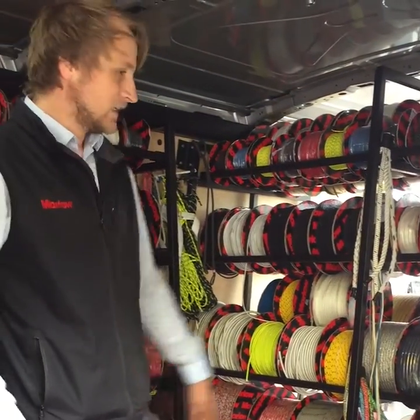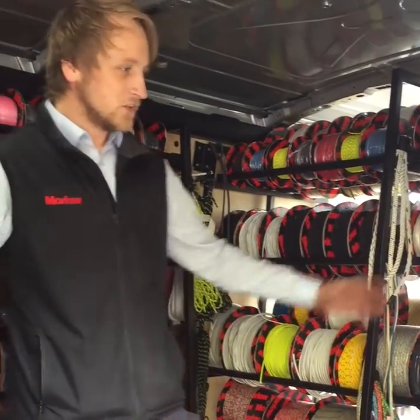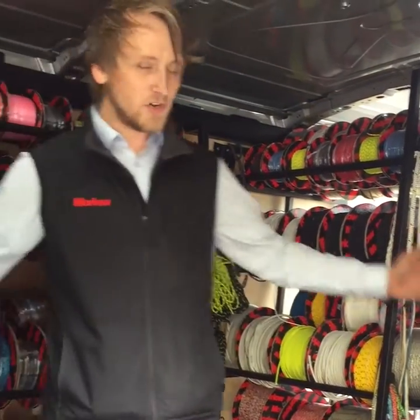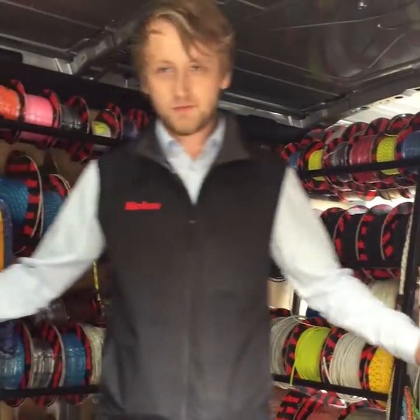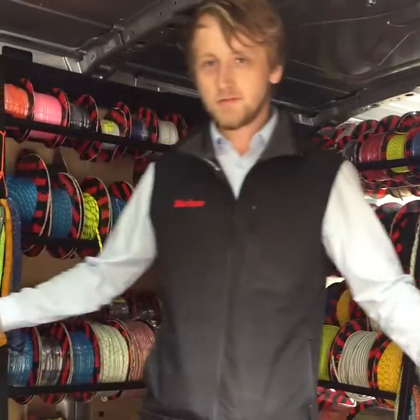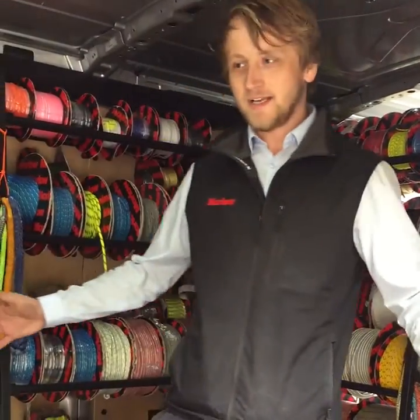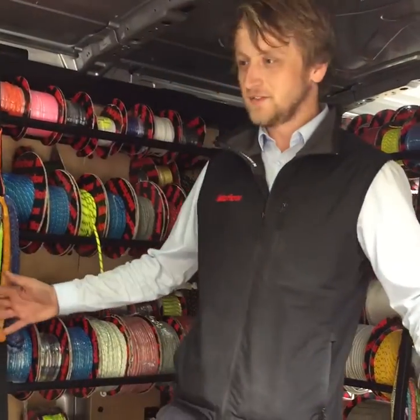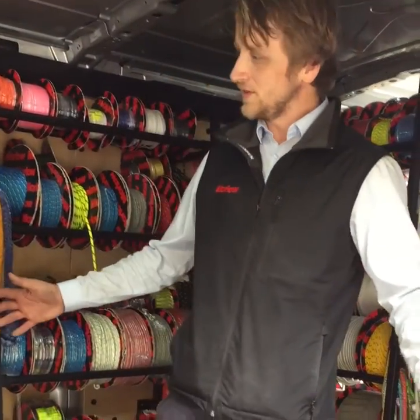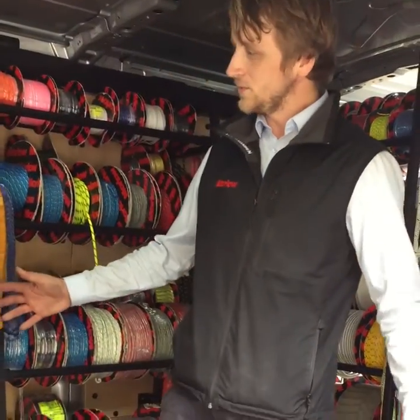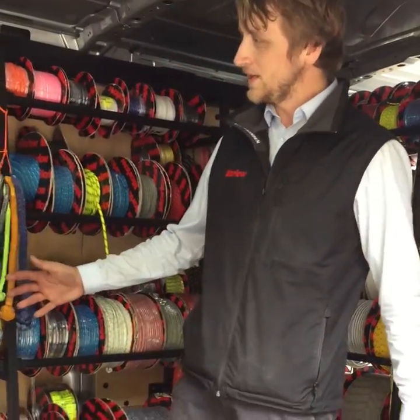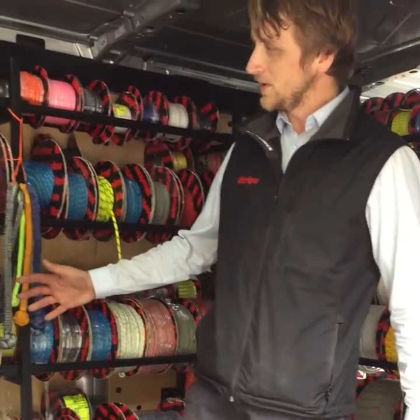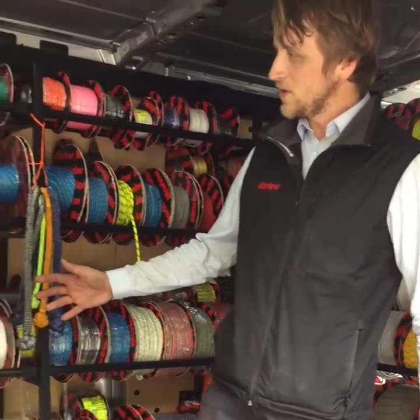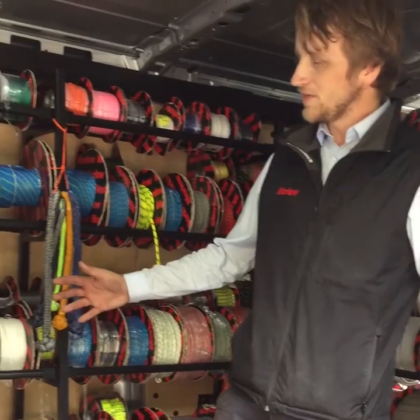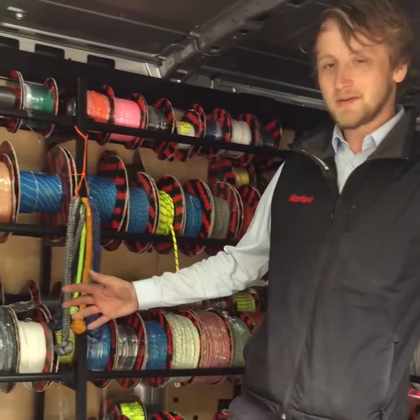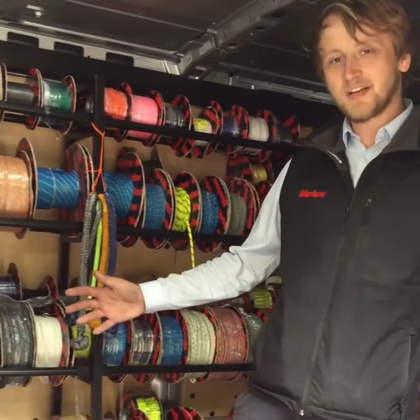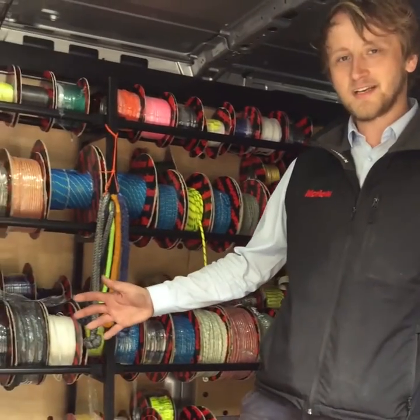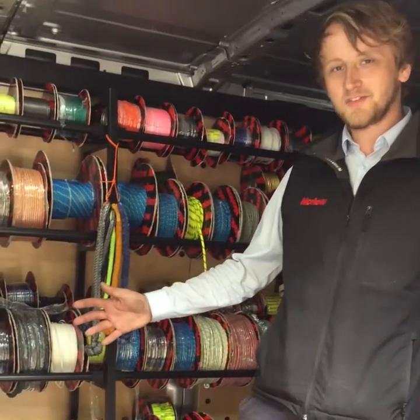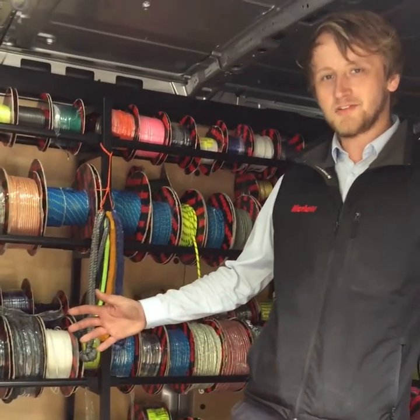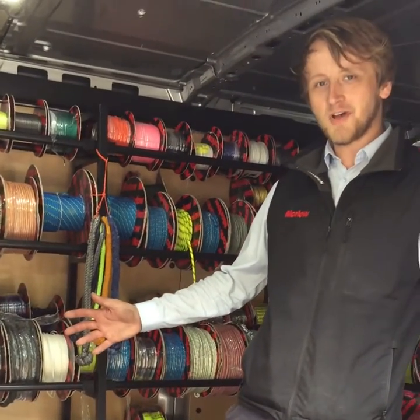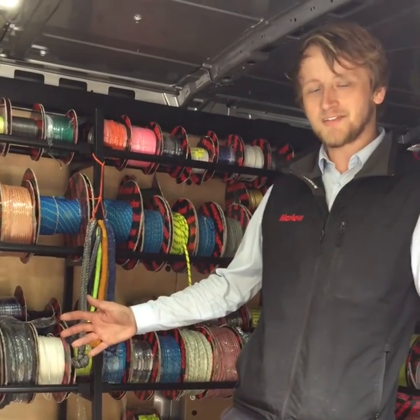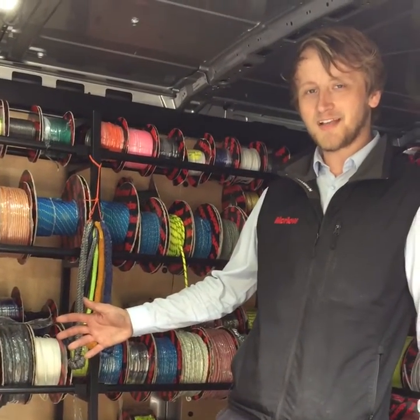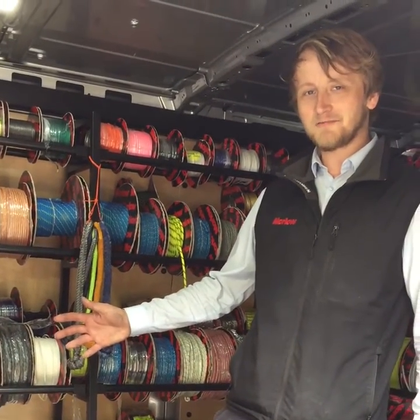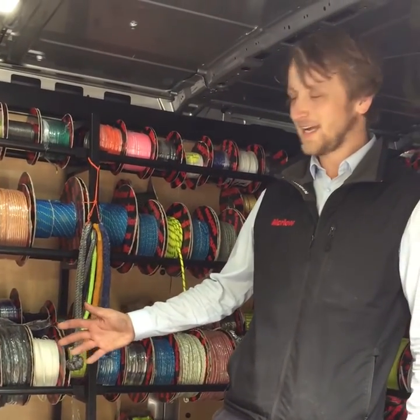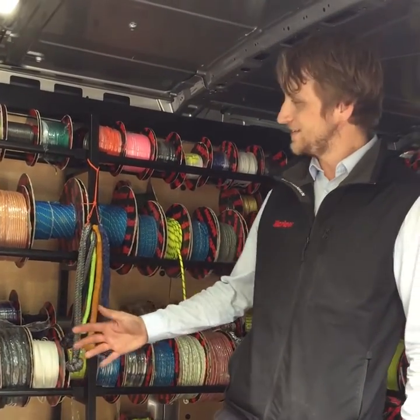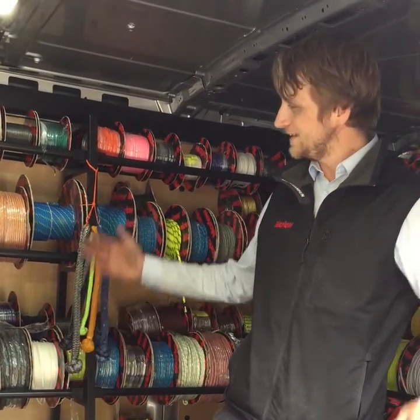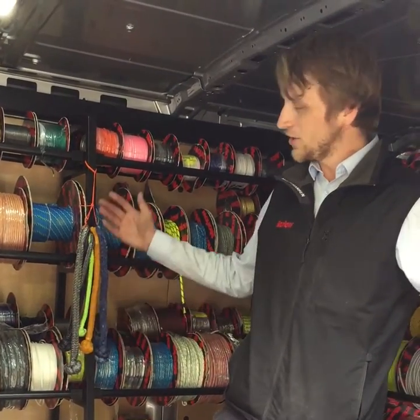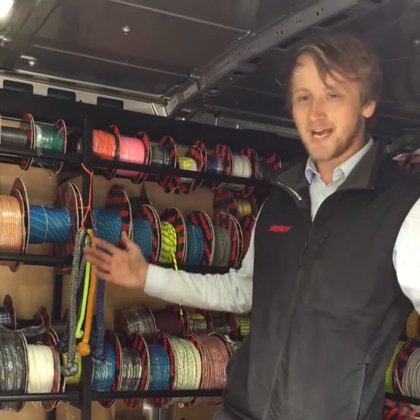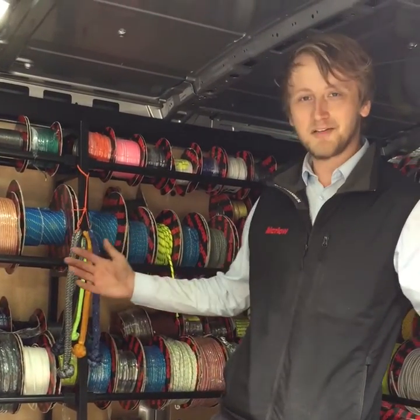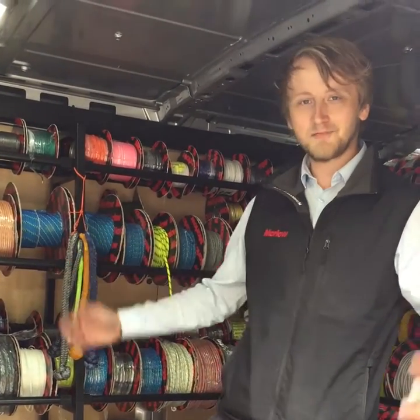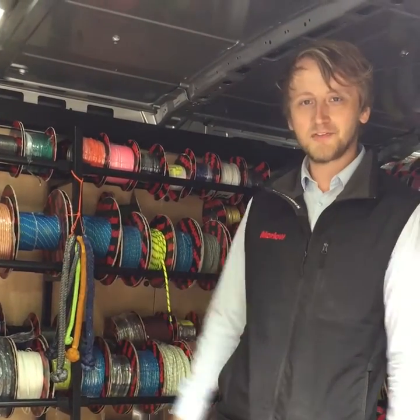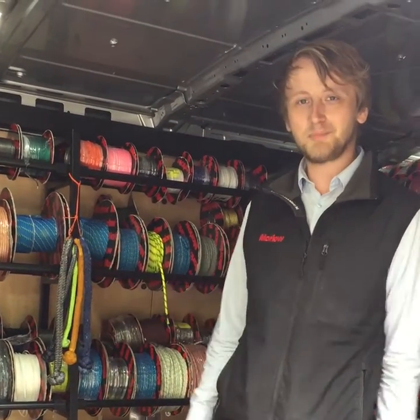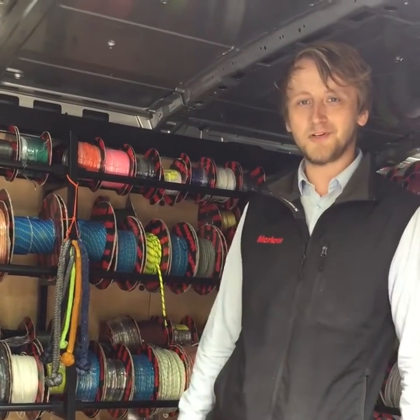We've got a full range that we will hopefully be bringing to a sailing regatta in your area for support.